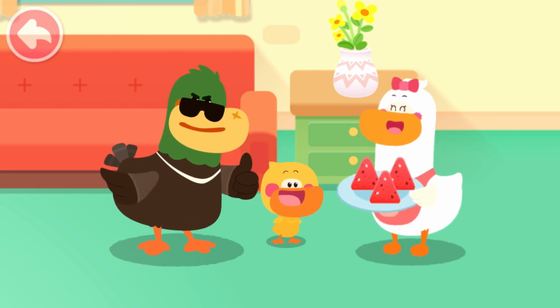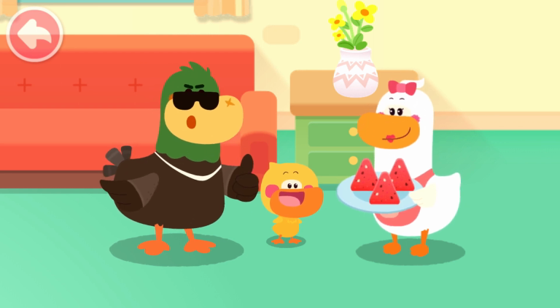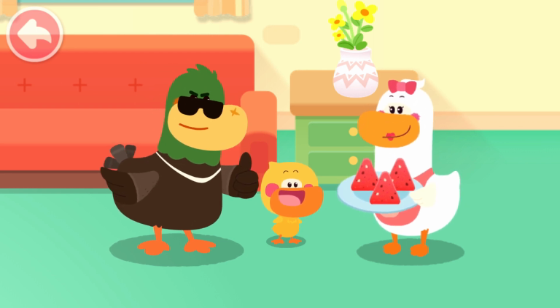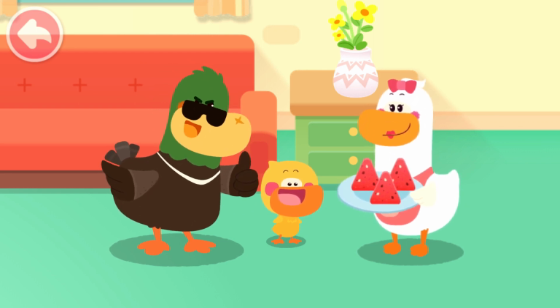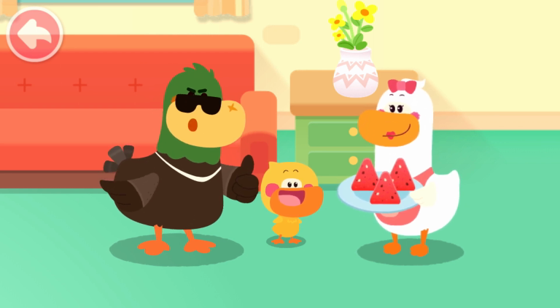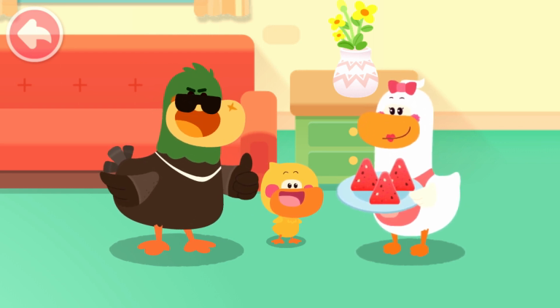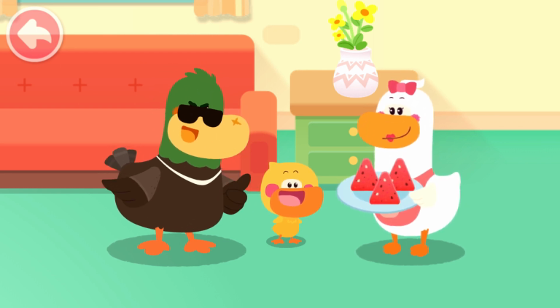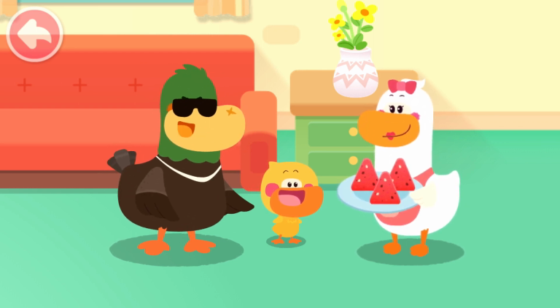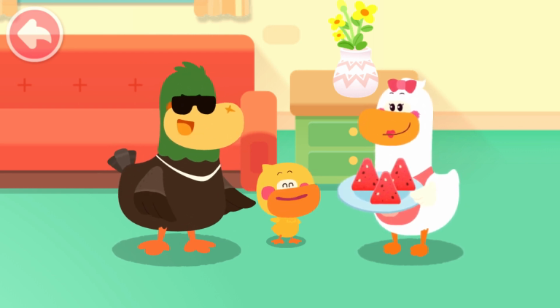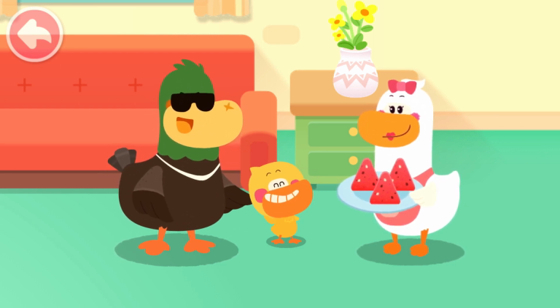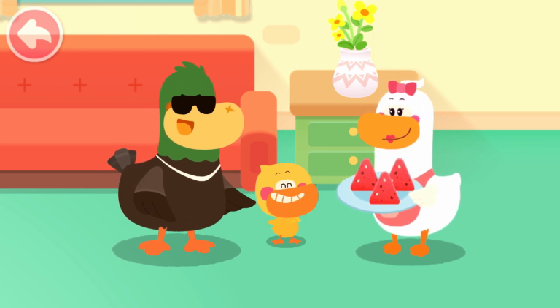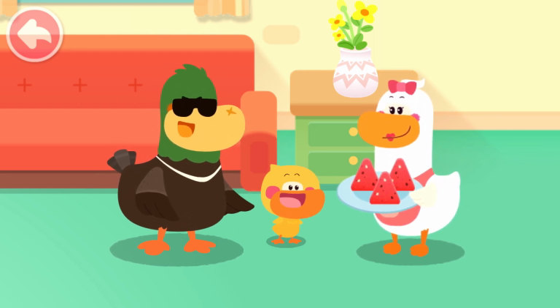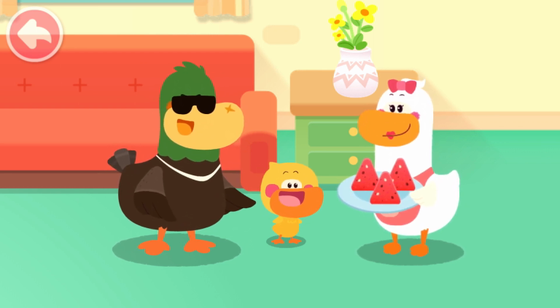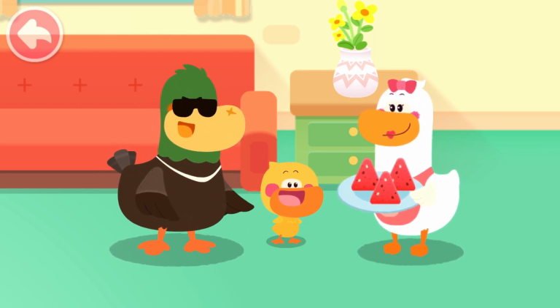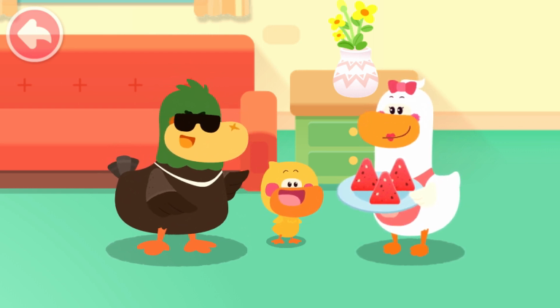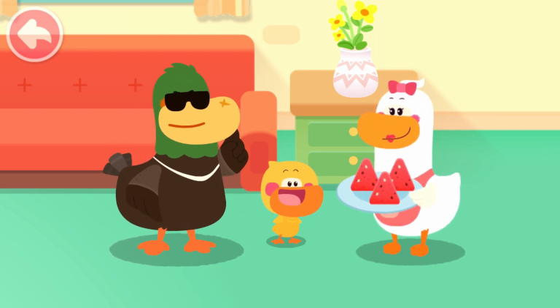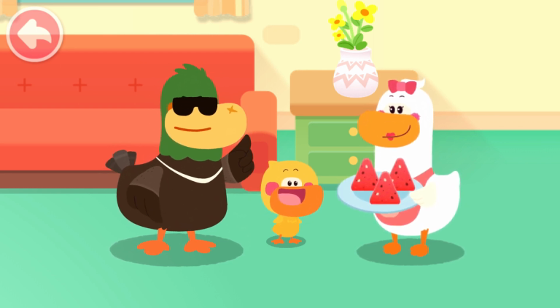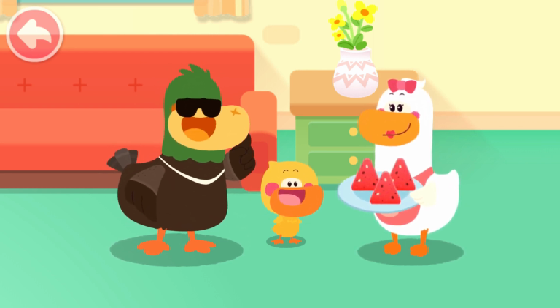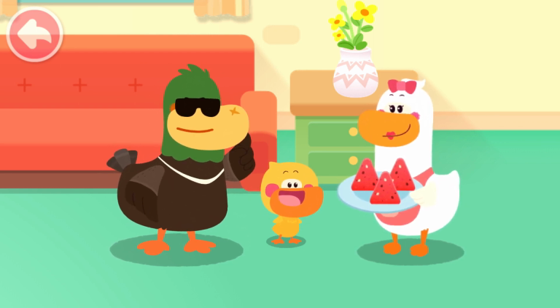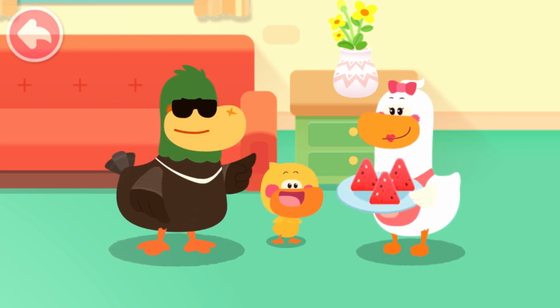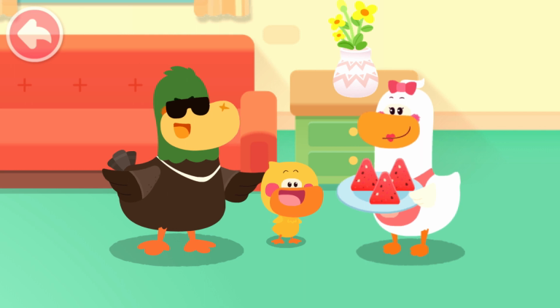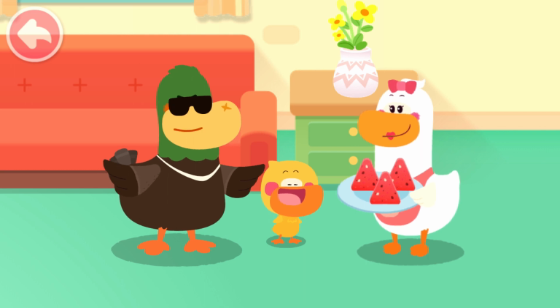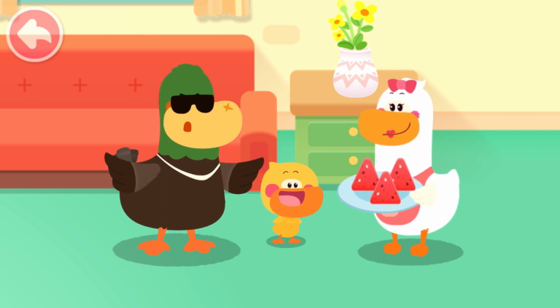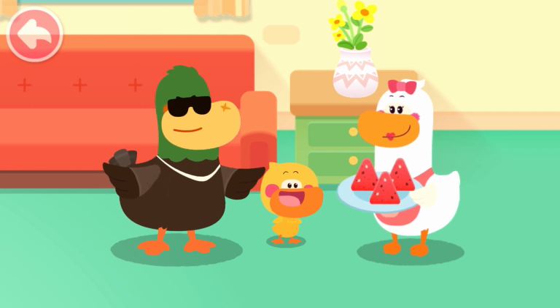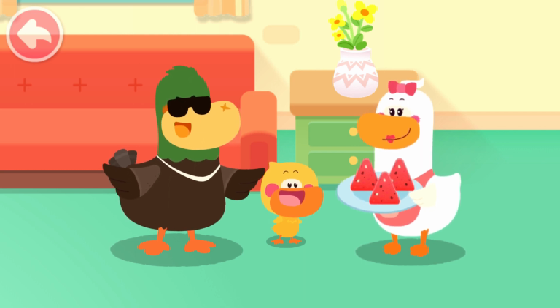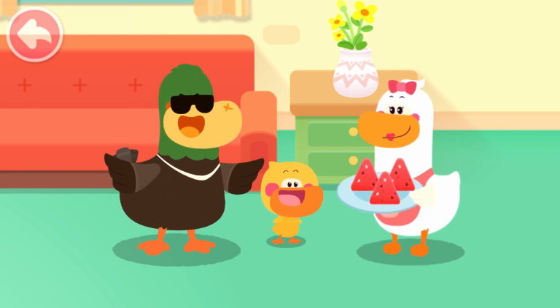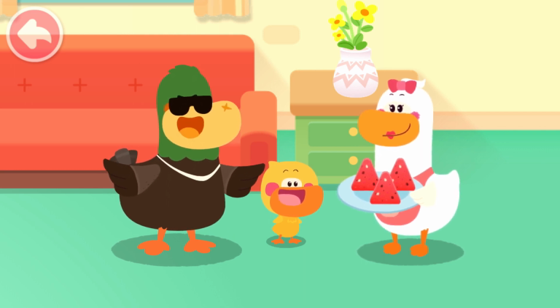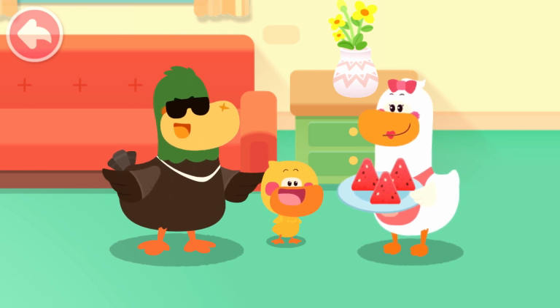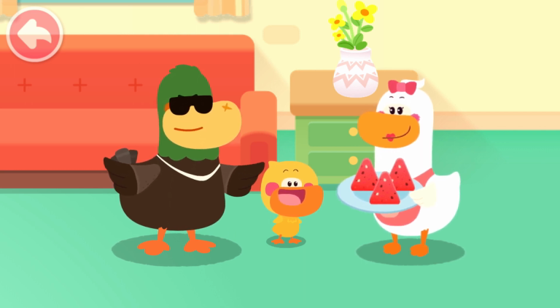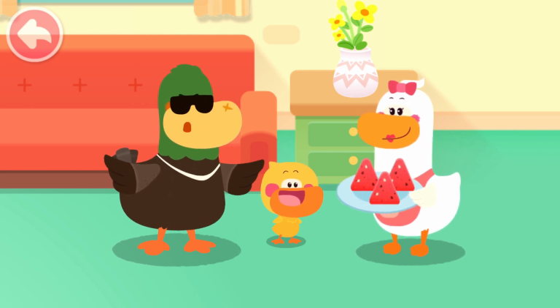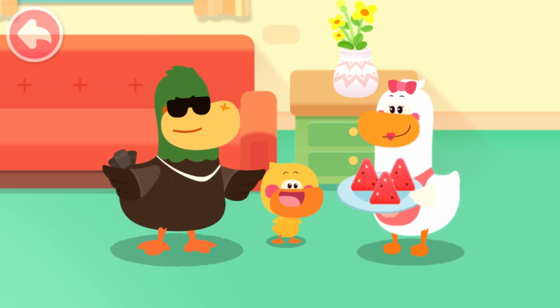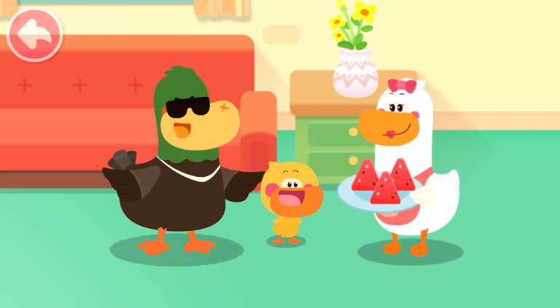You are awesome! Kids, tell mom and dad the shapes of the things at home.